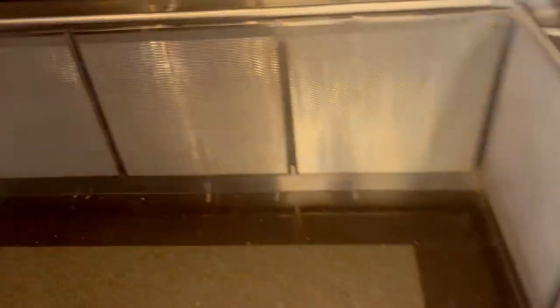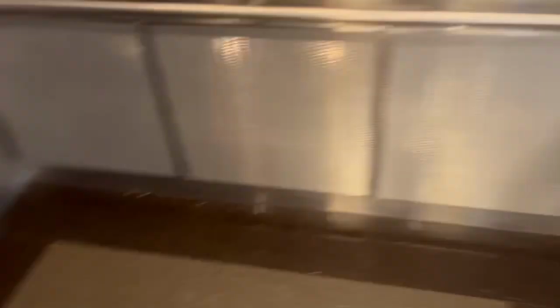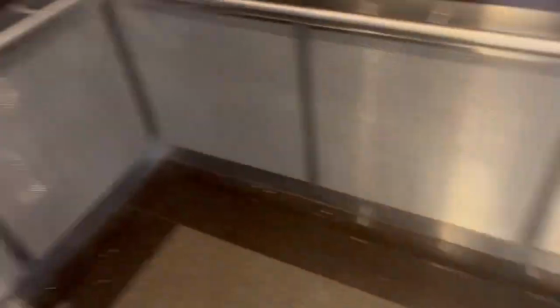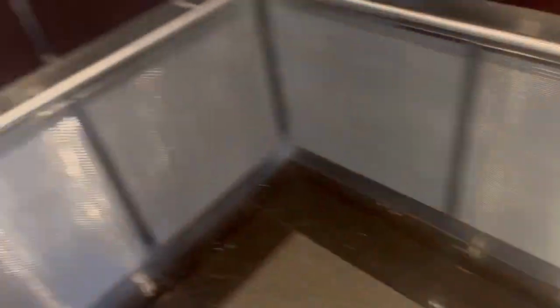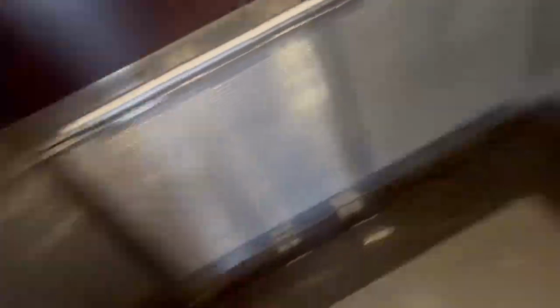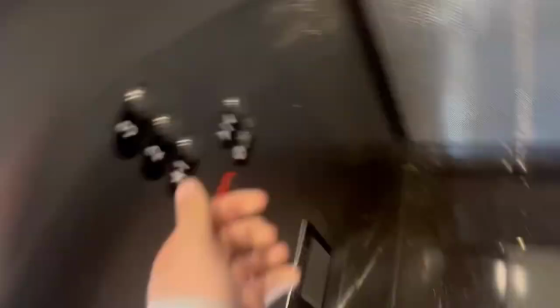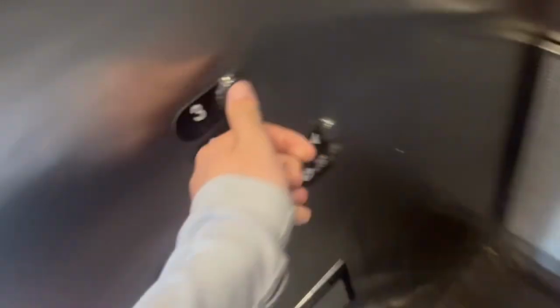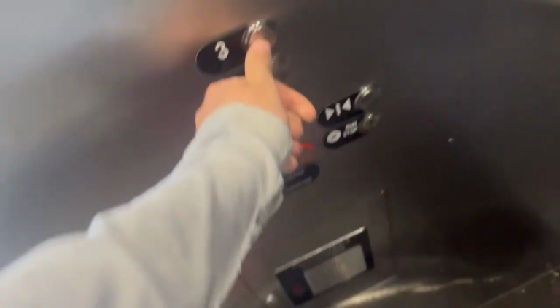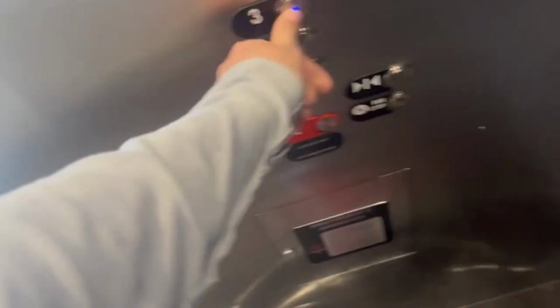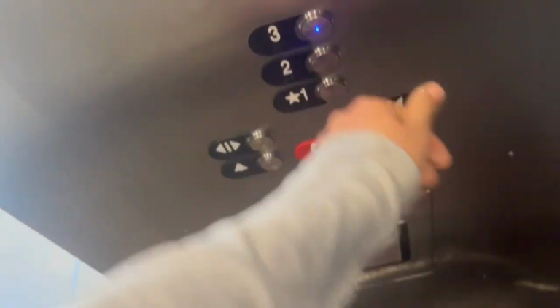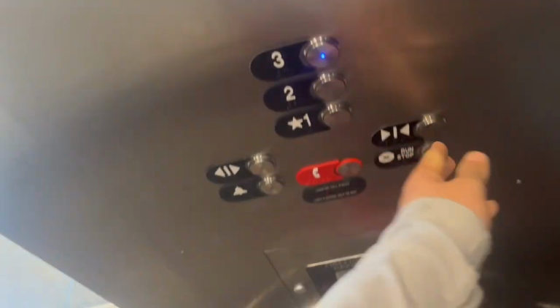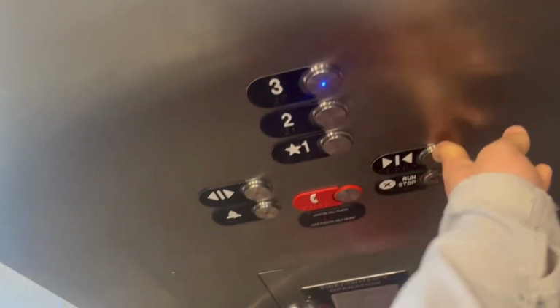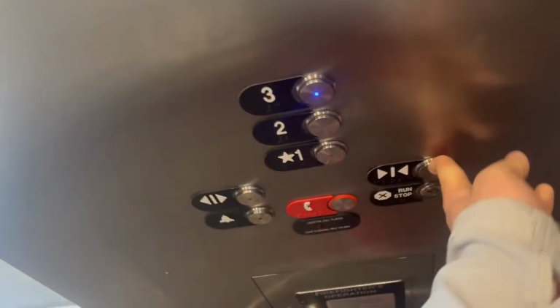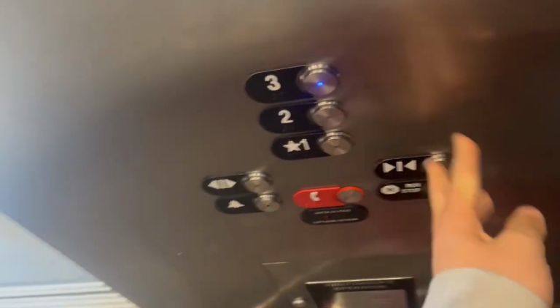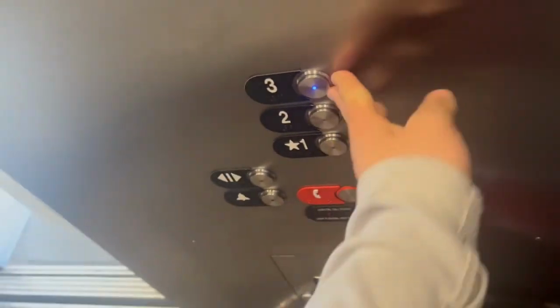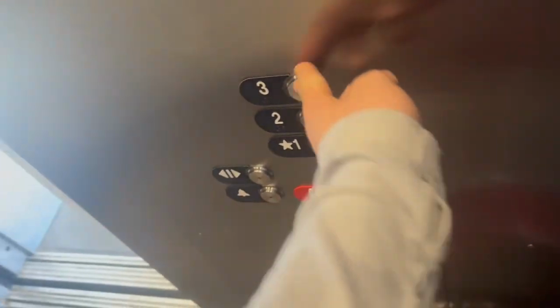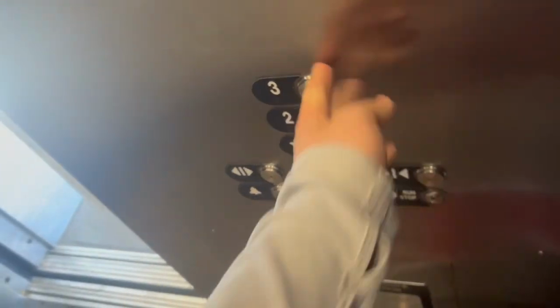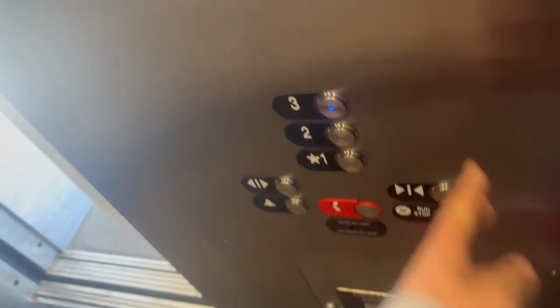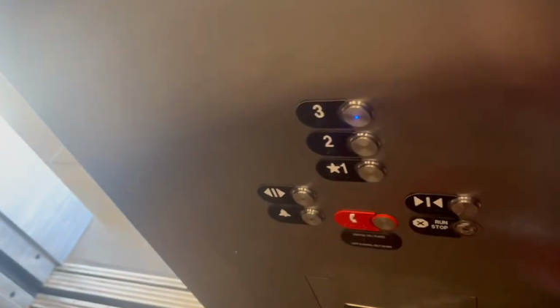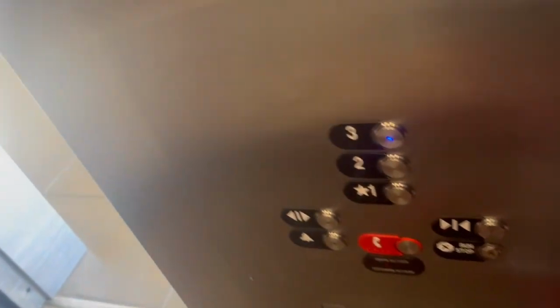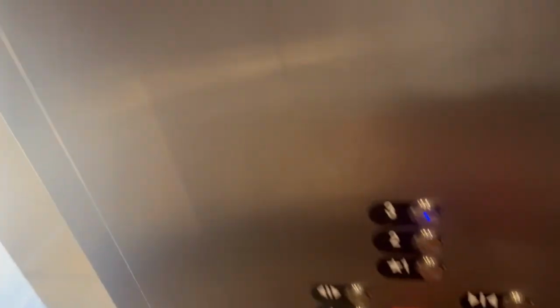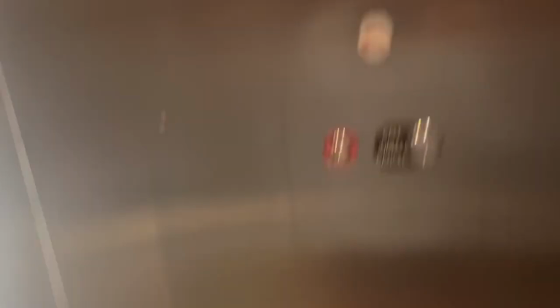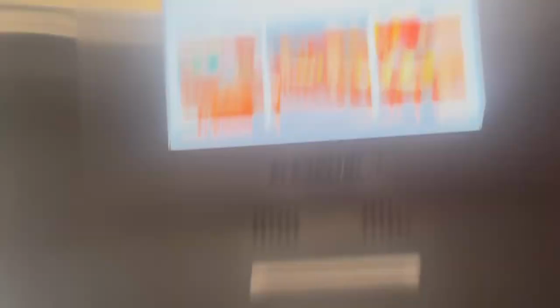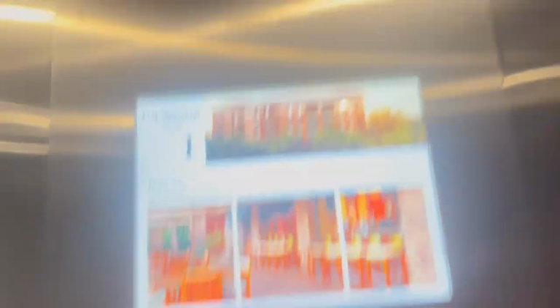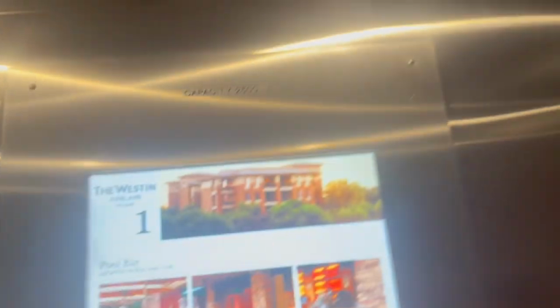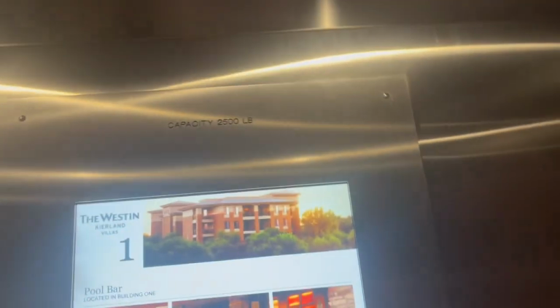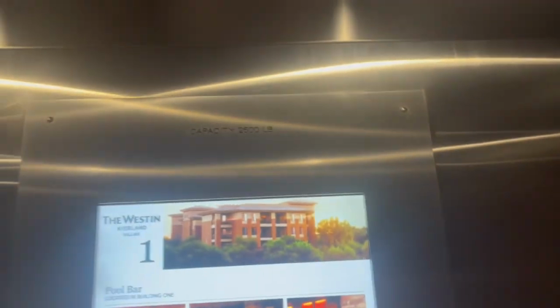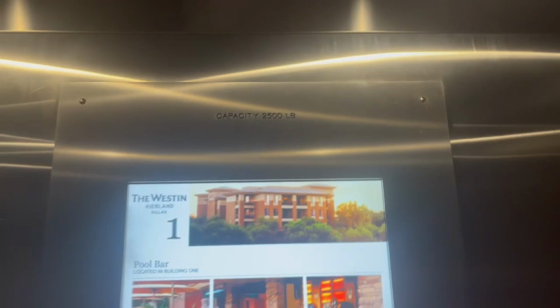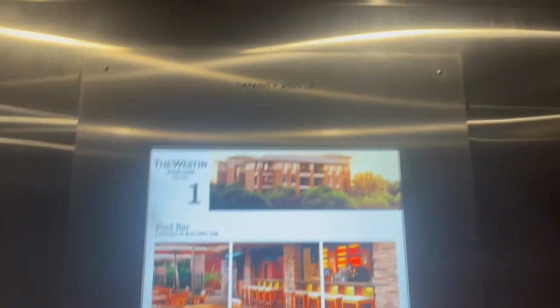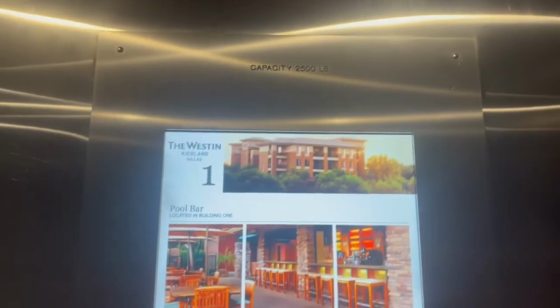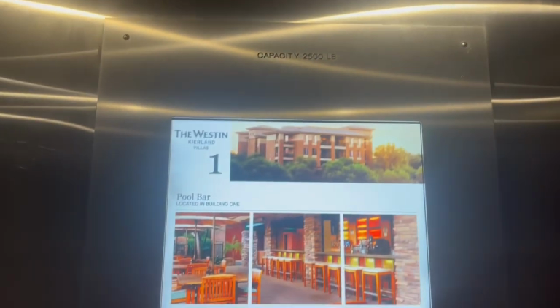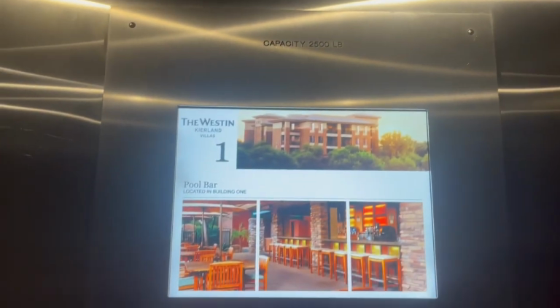All right, this is the elevator in building 2, the Western Kierlin Villas in Scottsdale, Arizona.